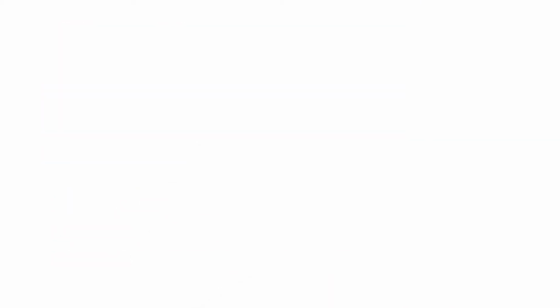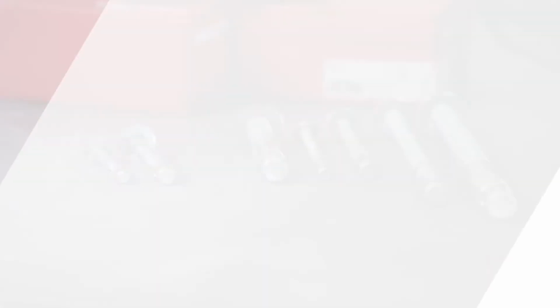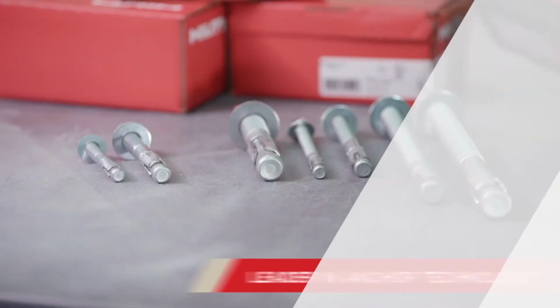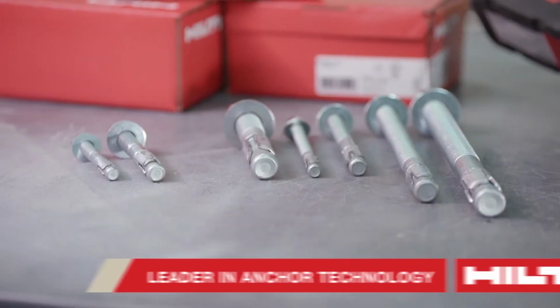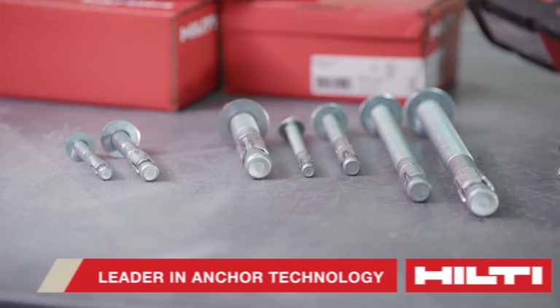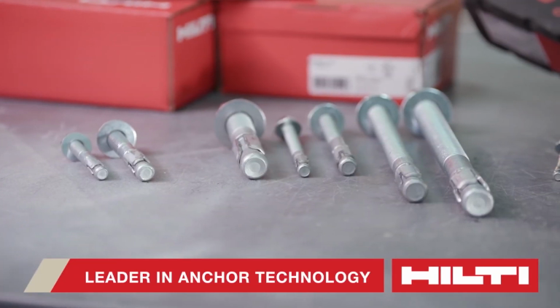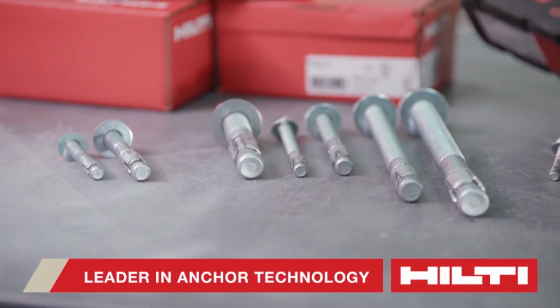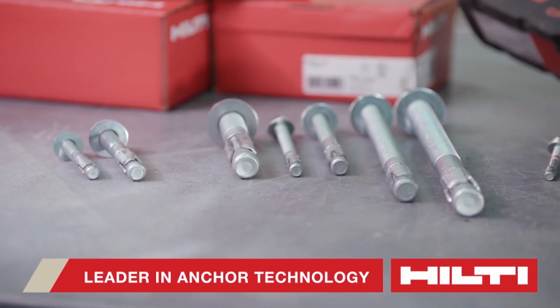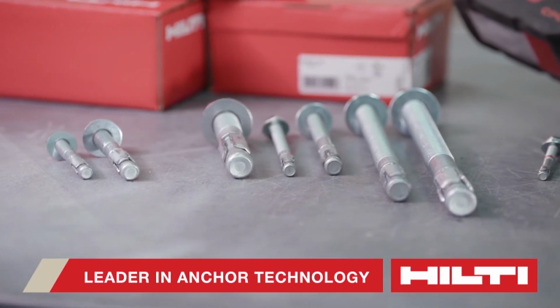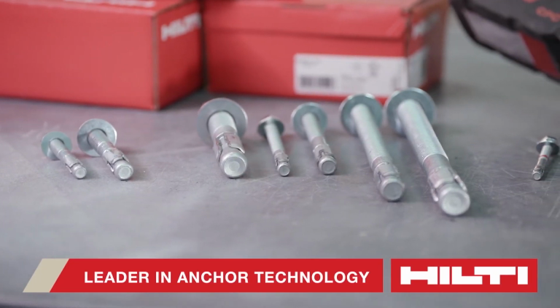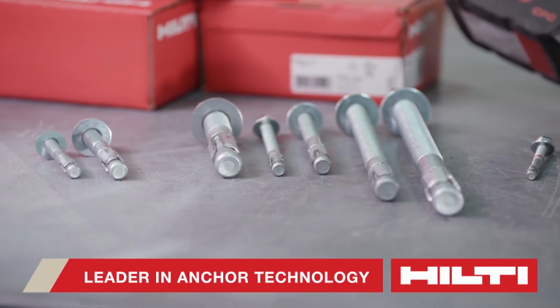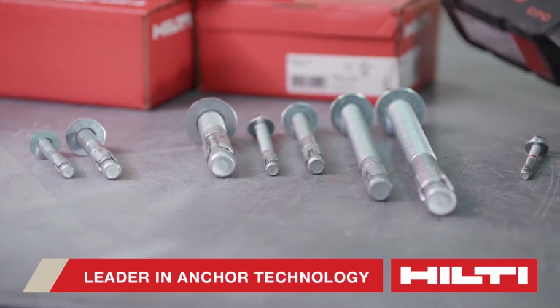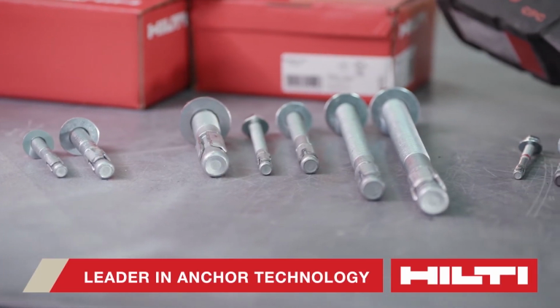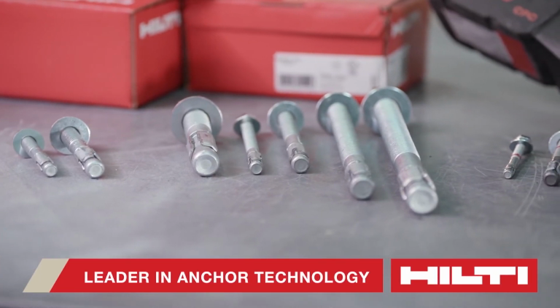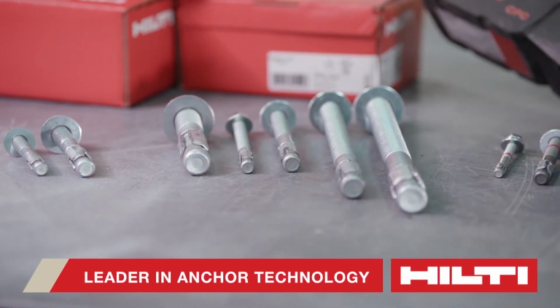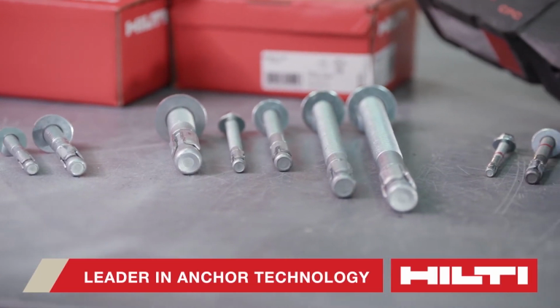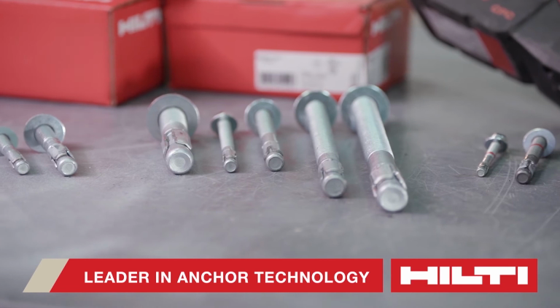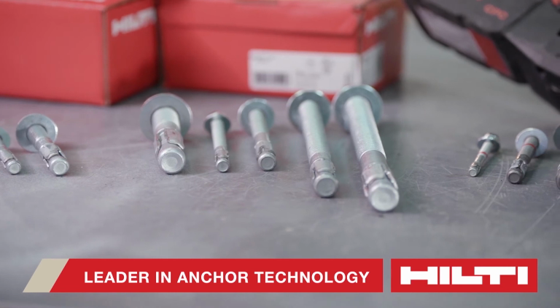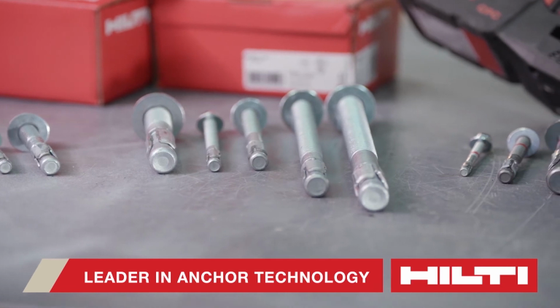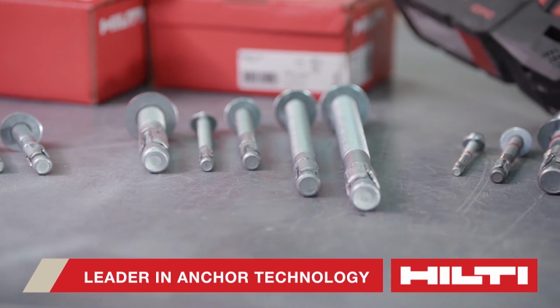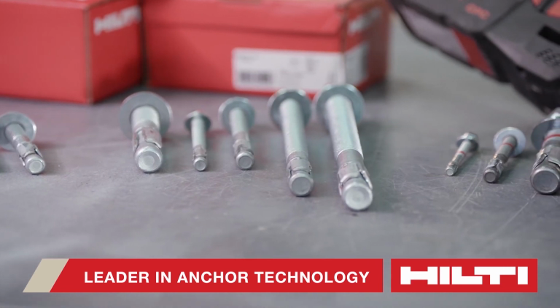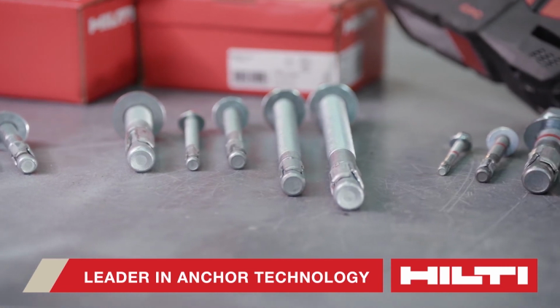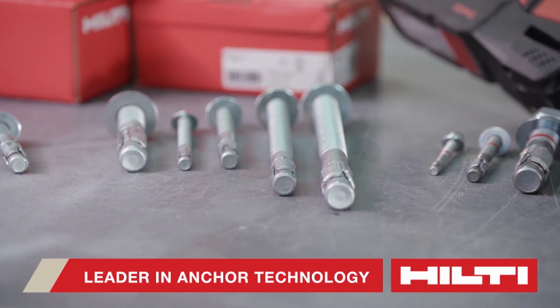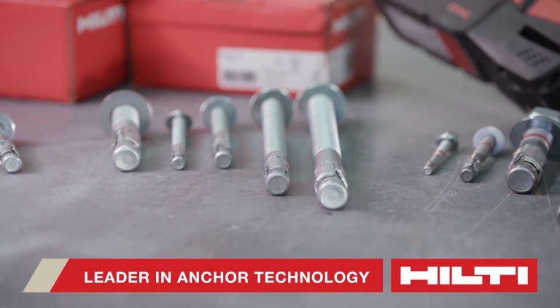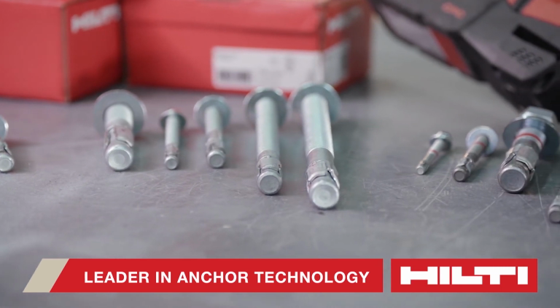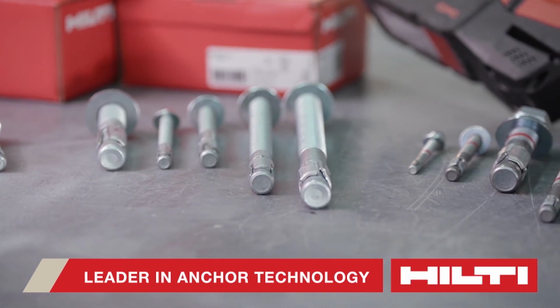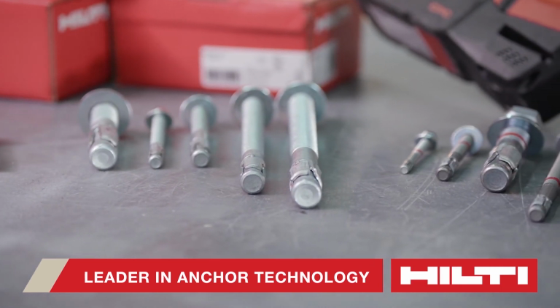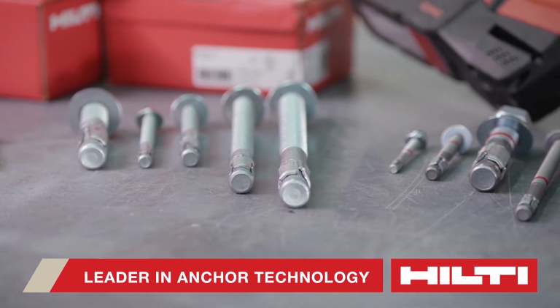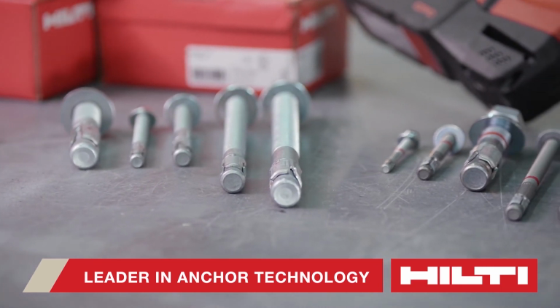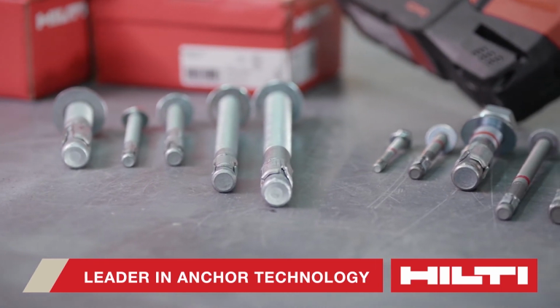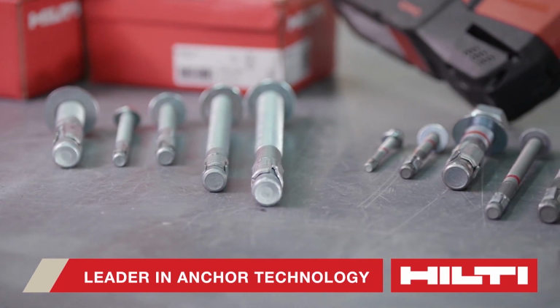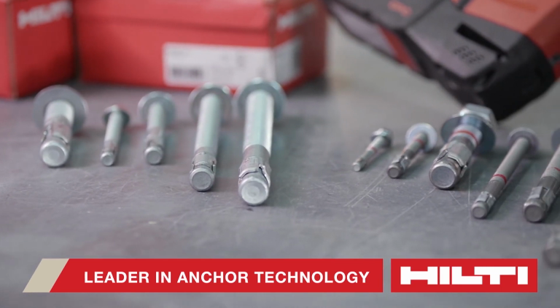Hilti, the leader in anchoring technology, understands the need for a high-performing mechanical anchor that can be easier to install.